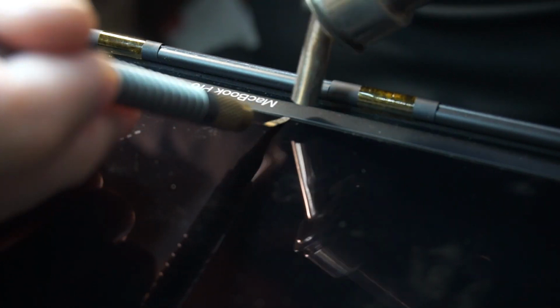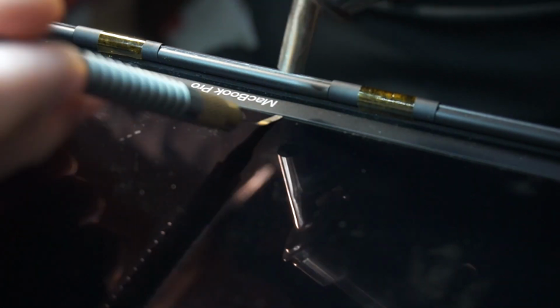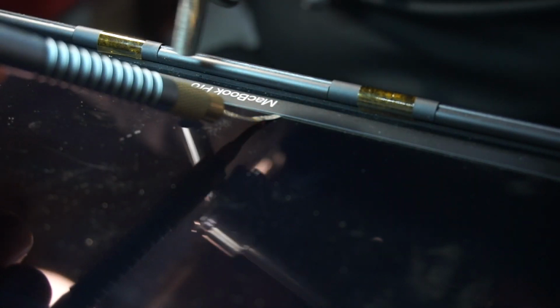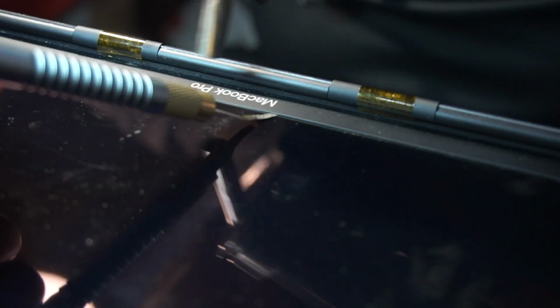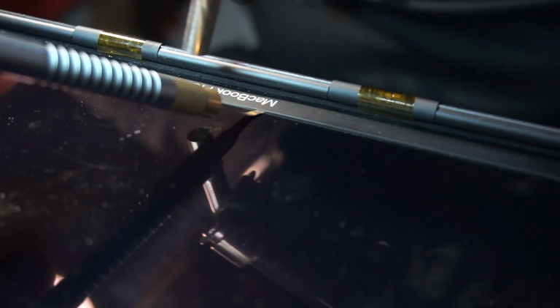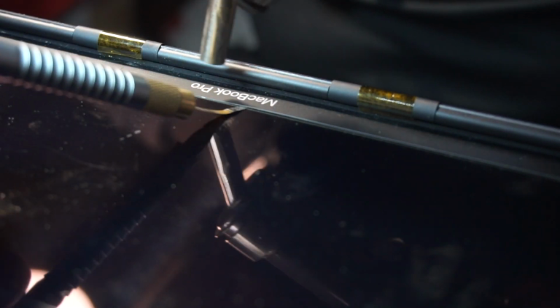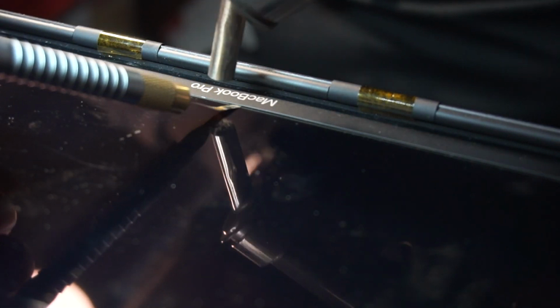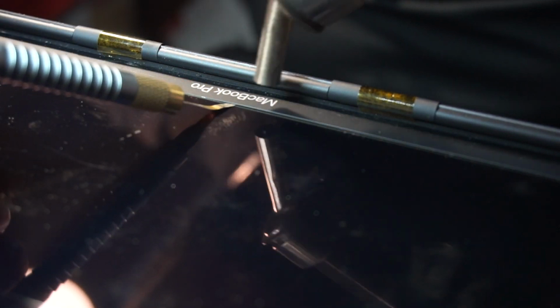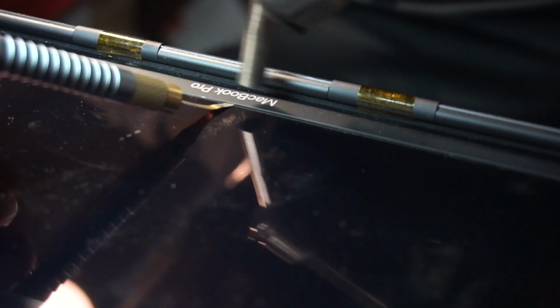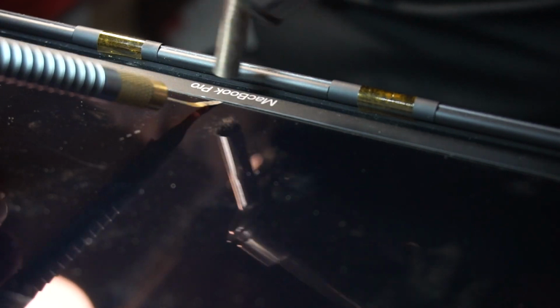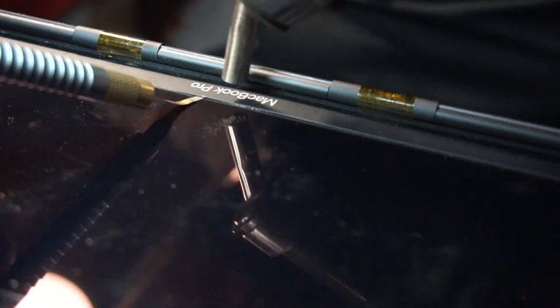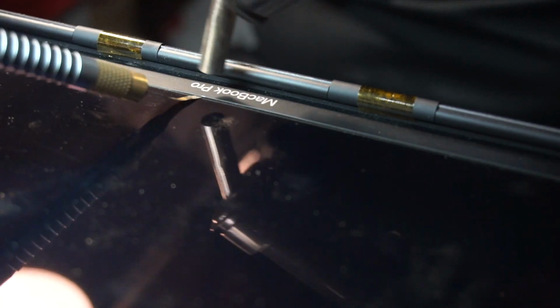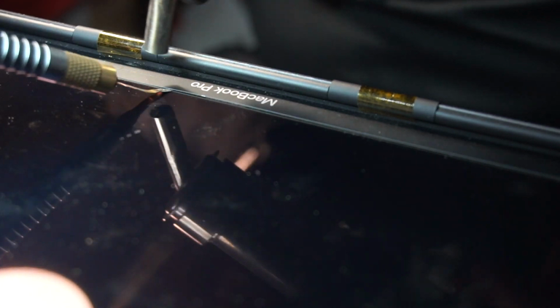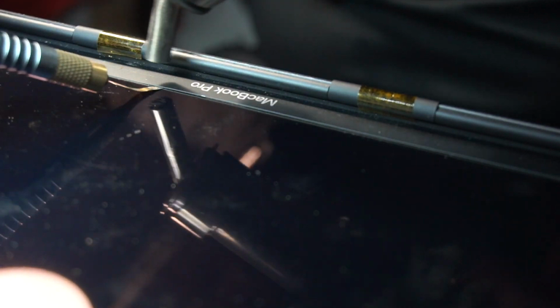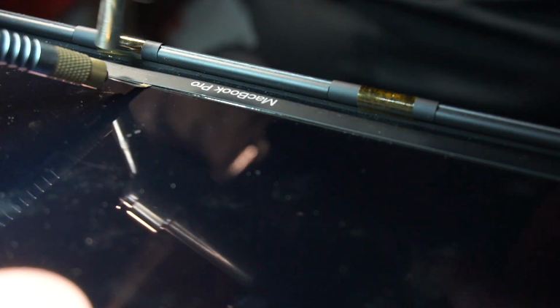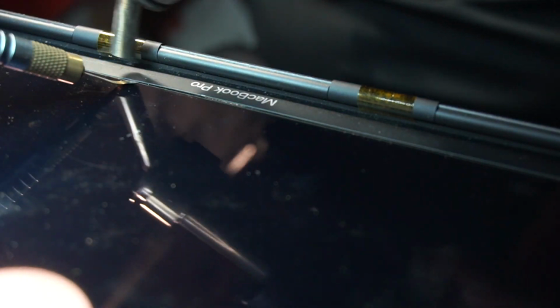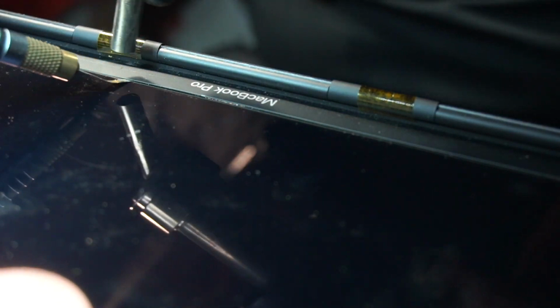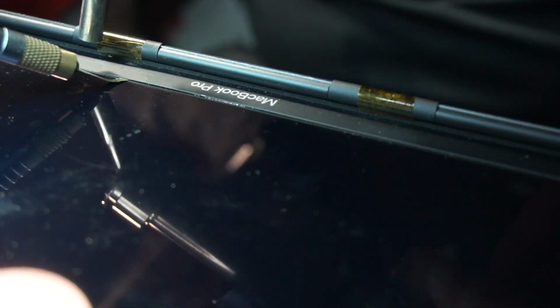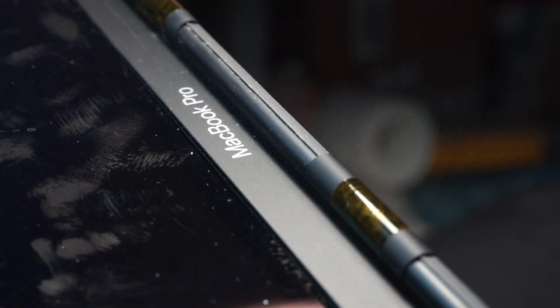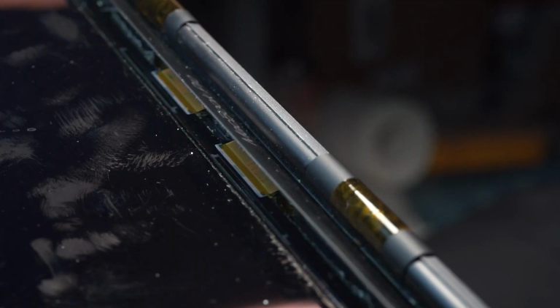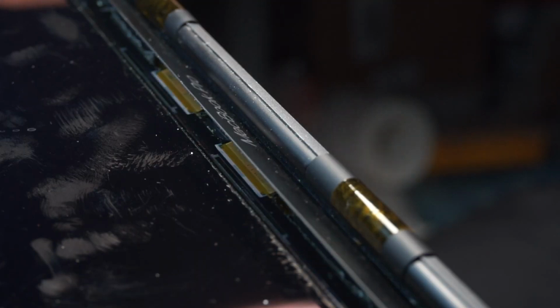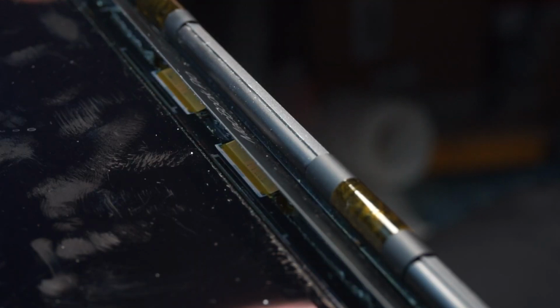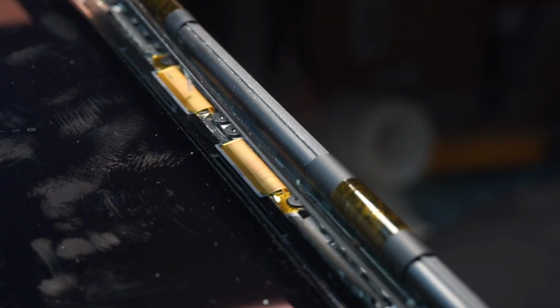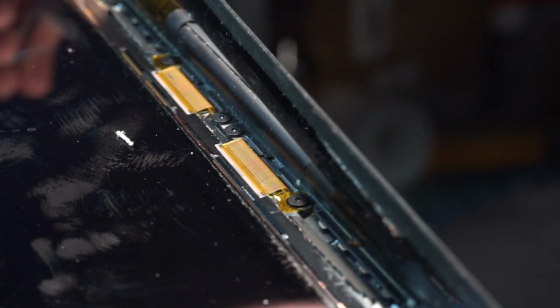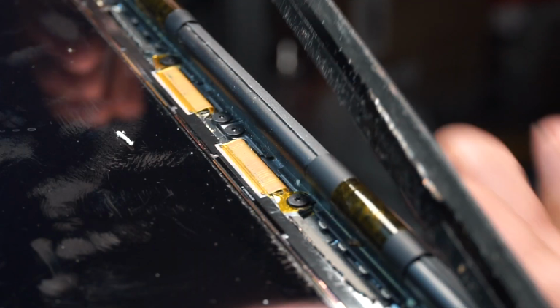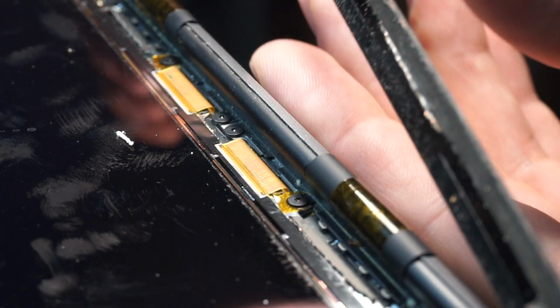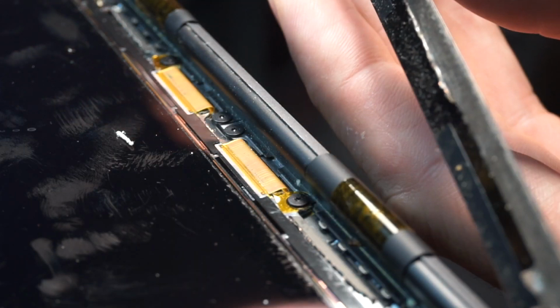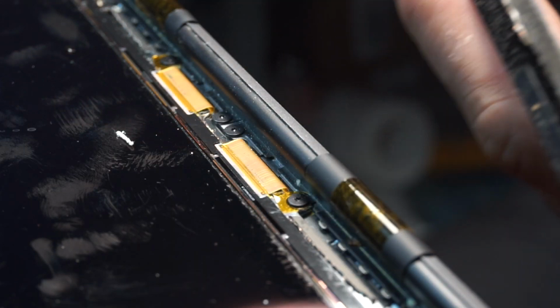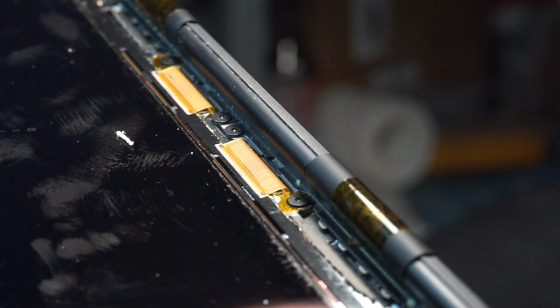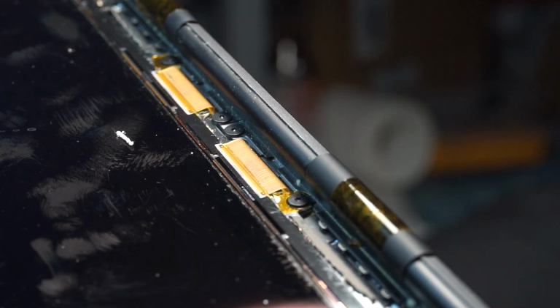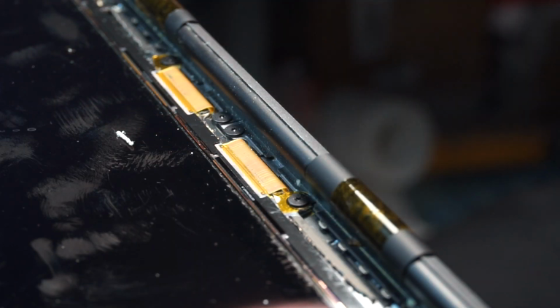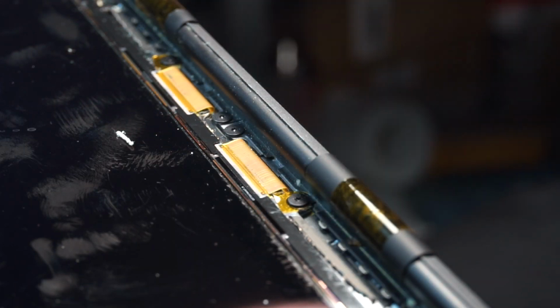Oh, and big news — the panel cracked during the assembling.